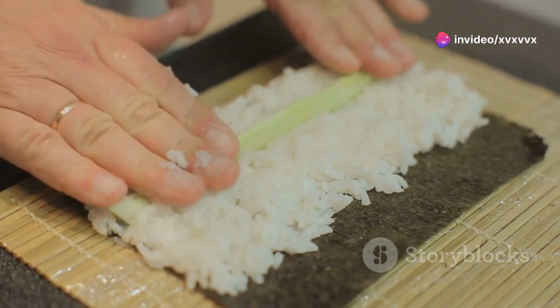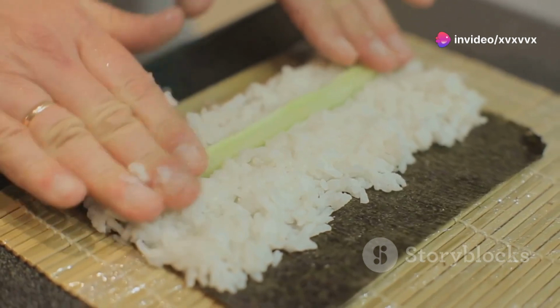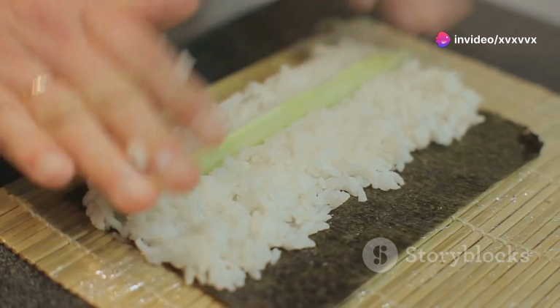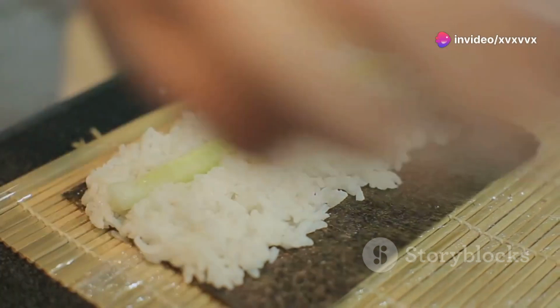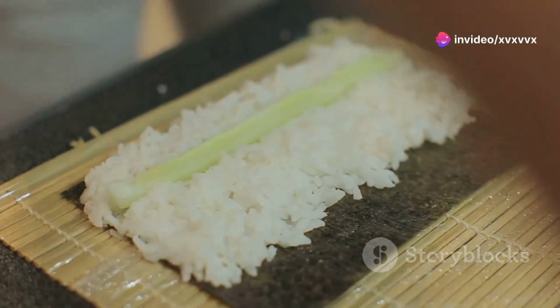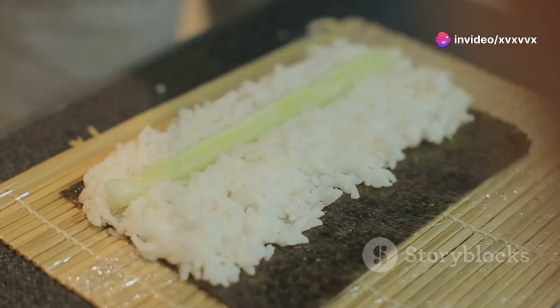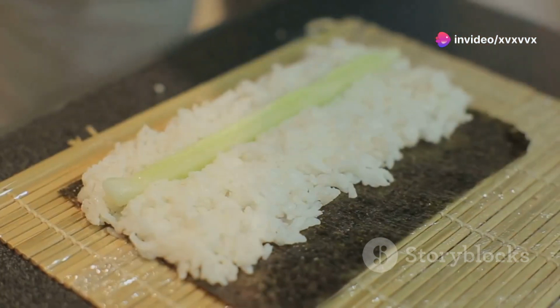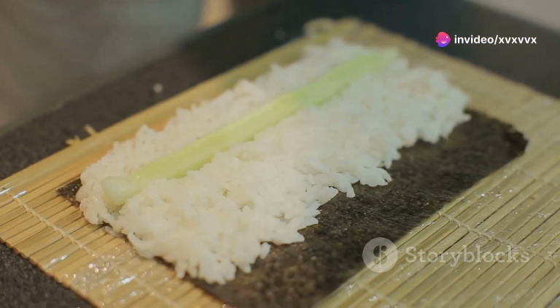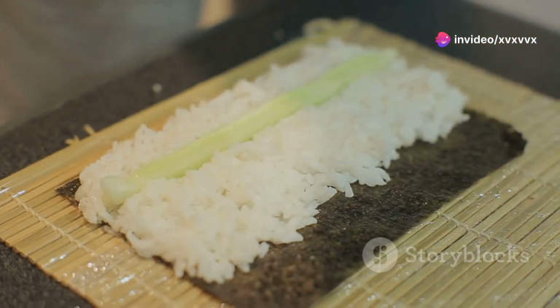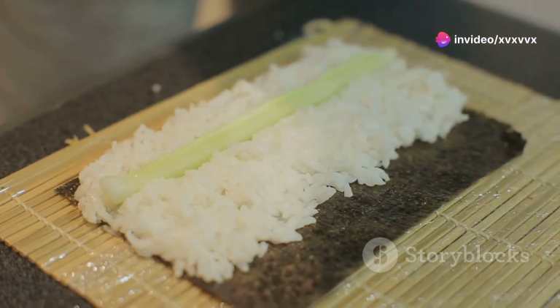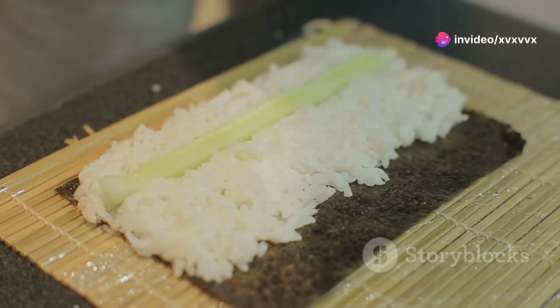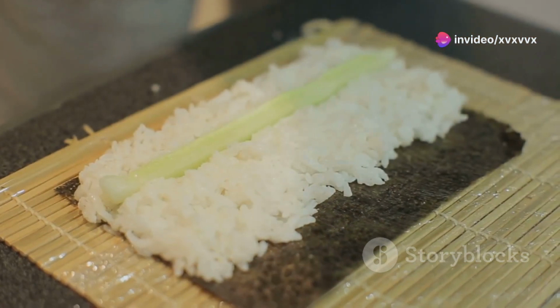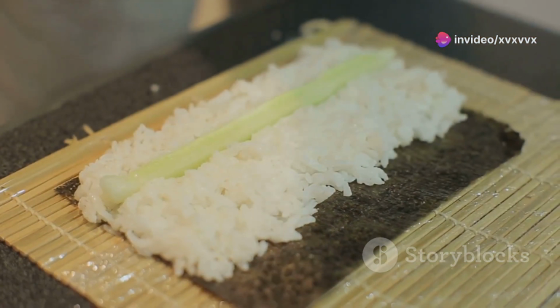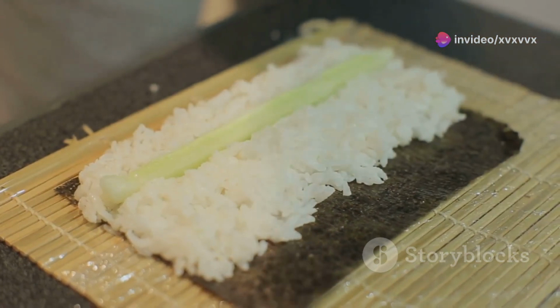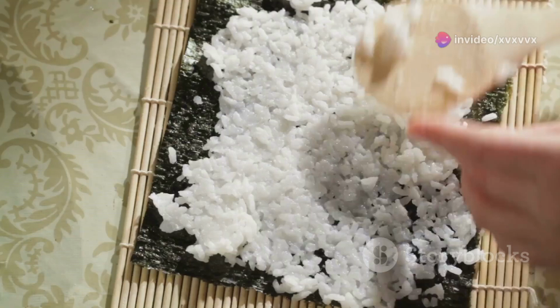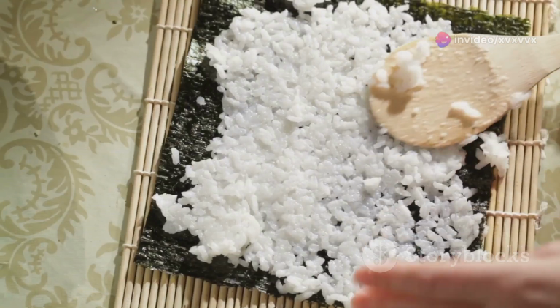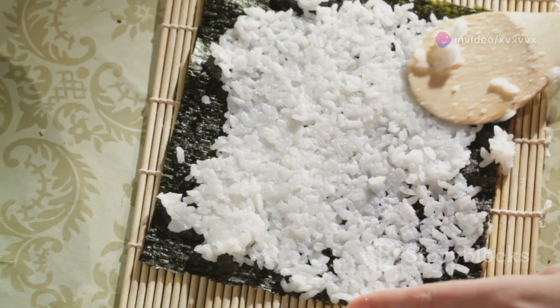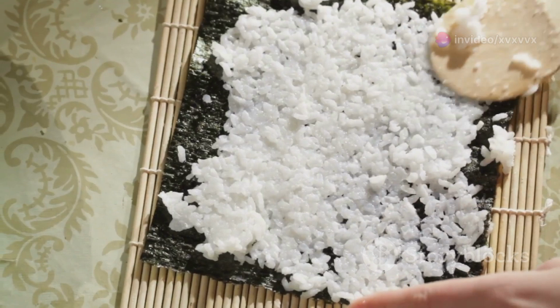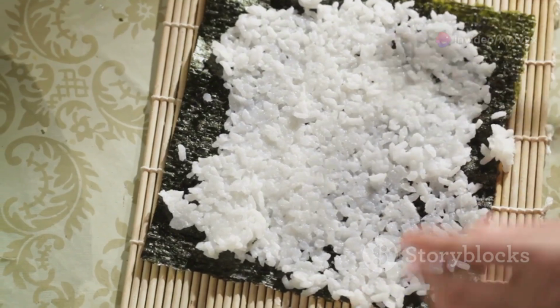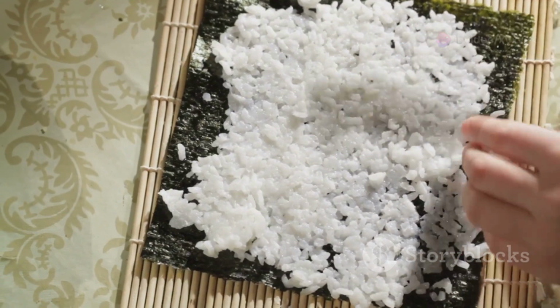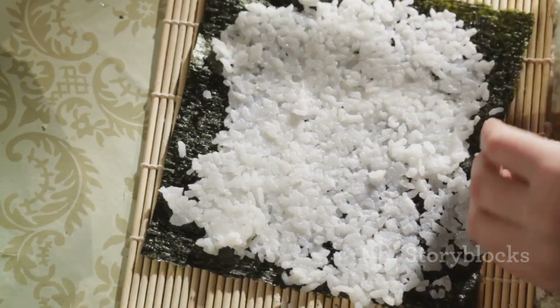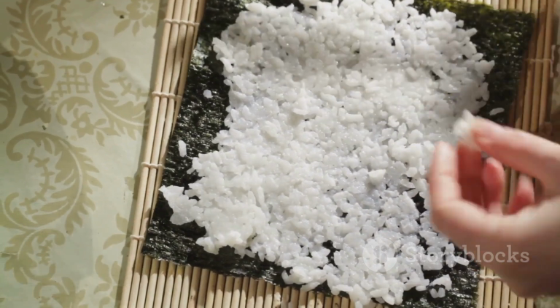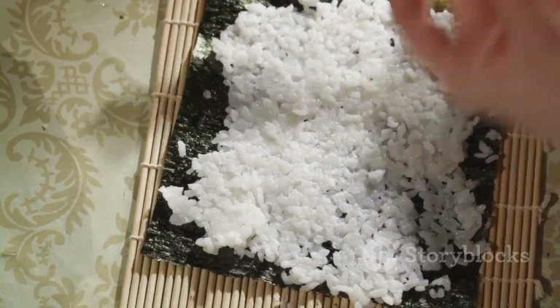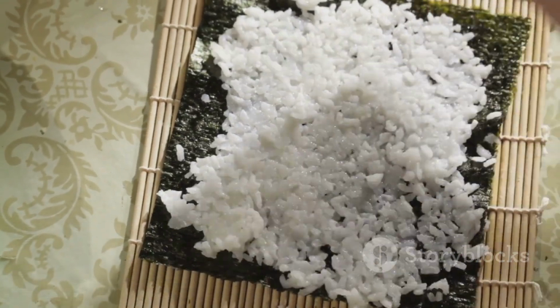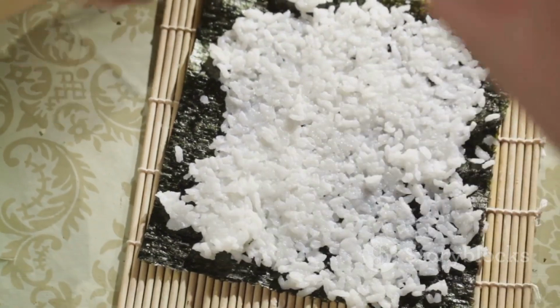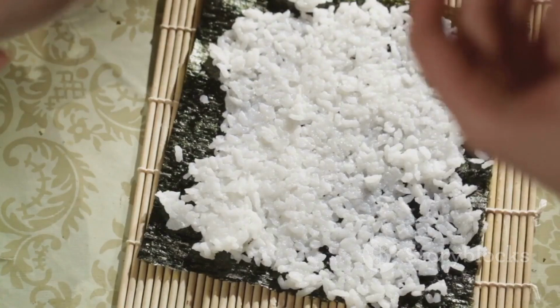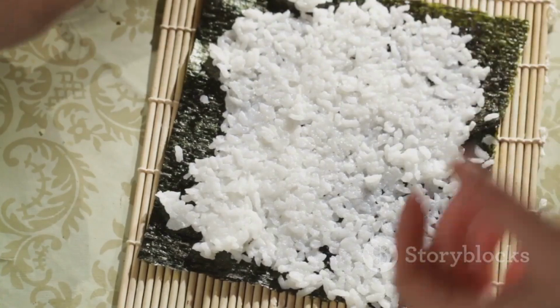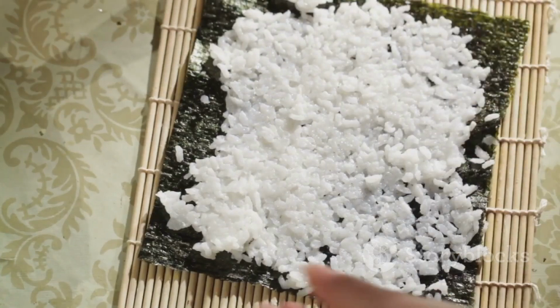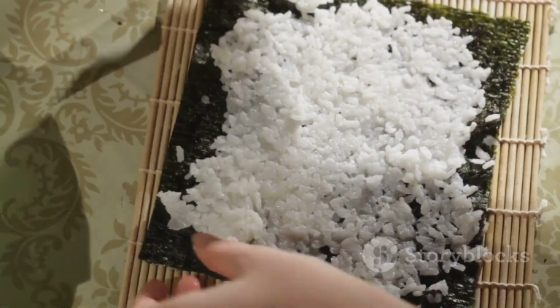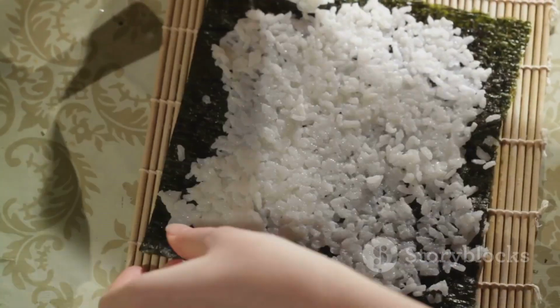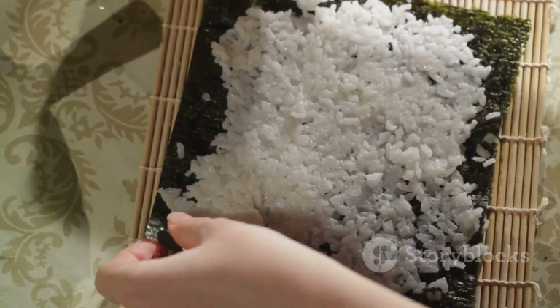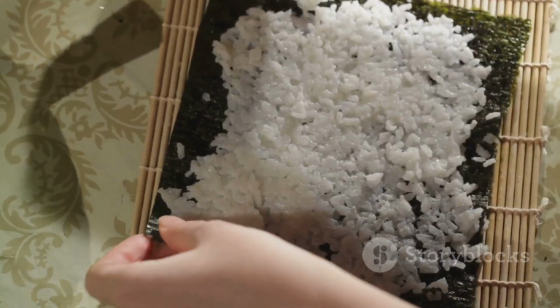Next, place a nori sheet shiny side down on a bamboo mat. Spread a thin layer of rice over the nori, leaving a small border at the top.